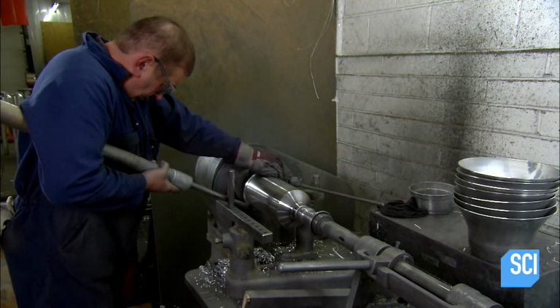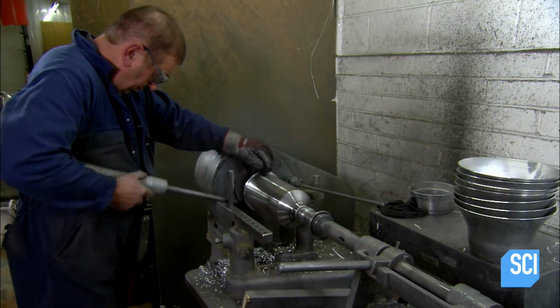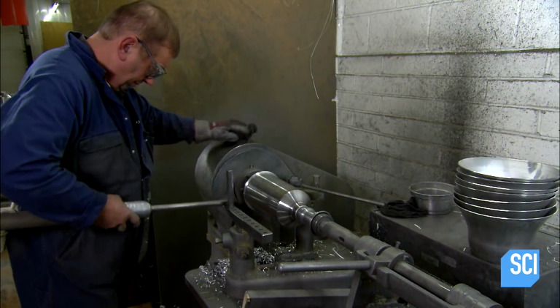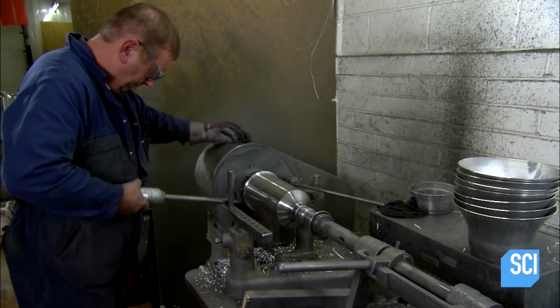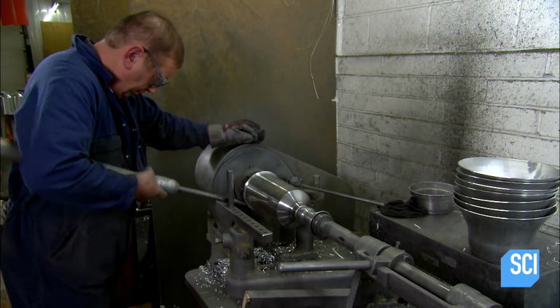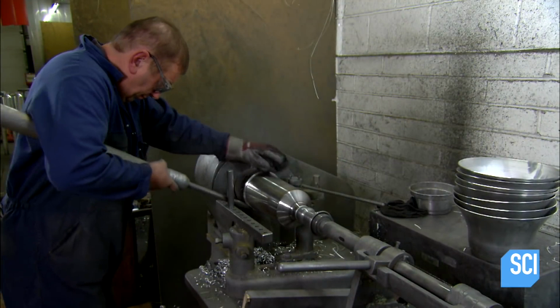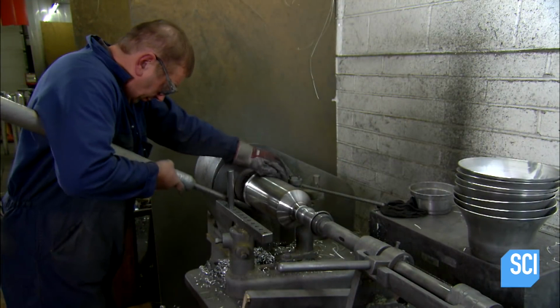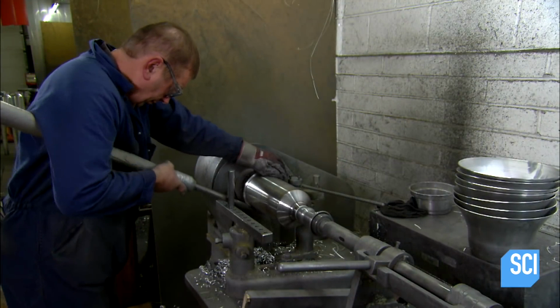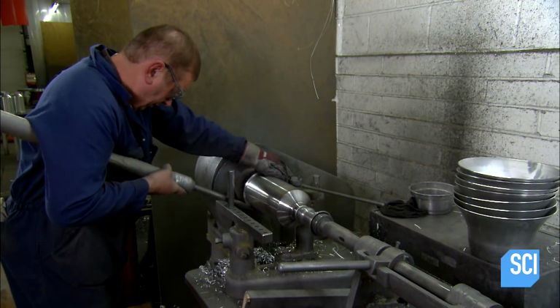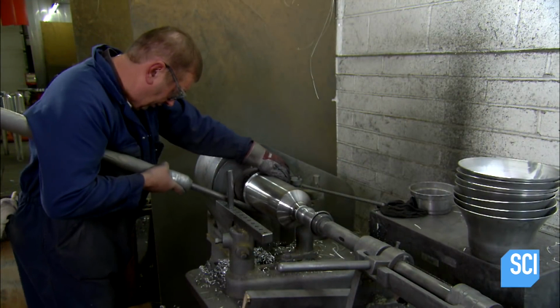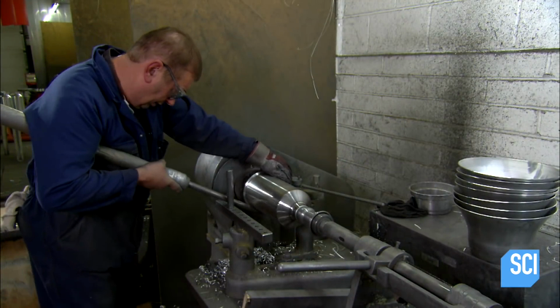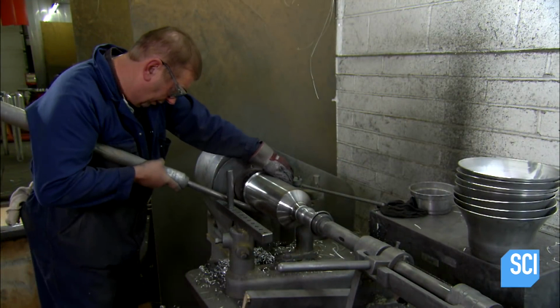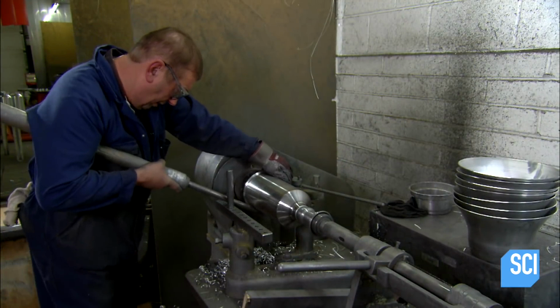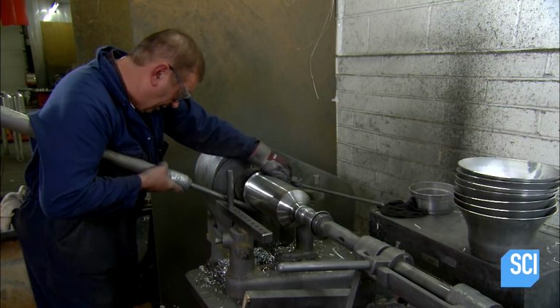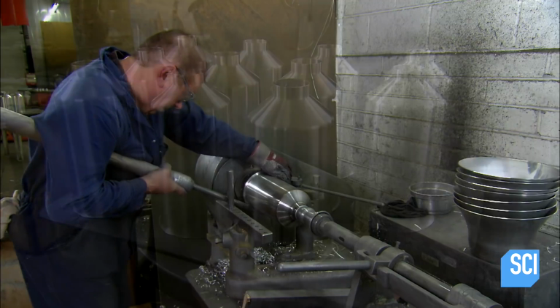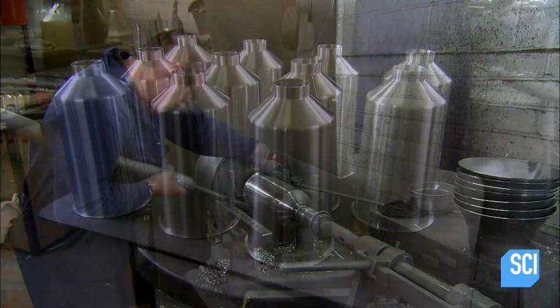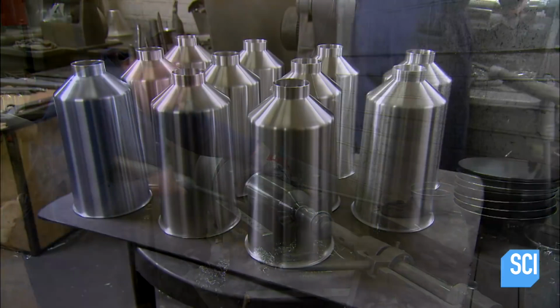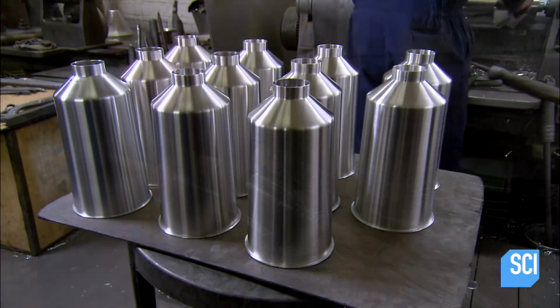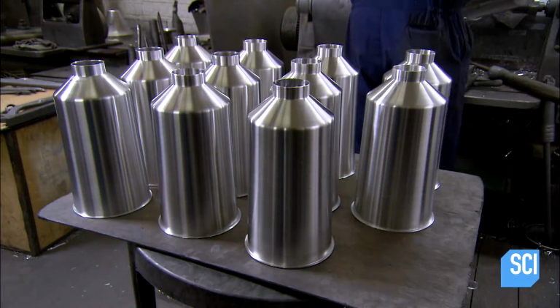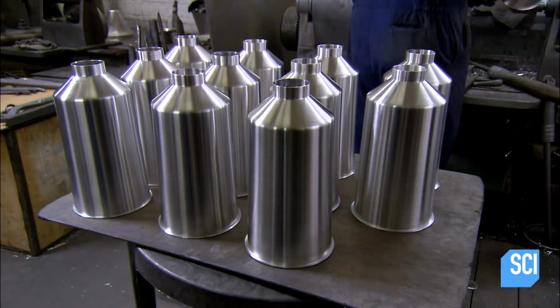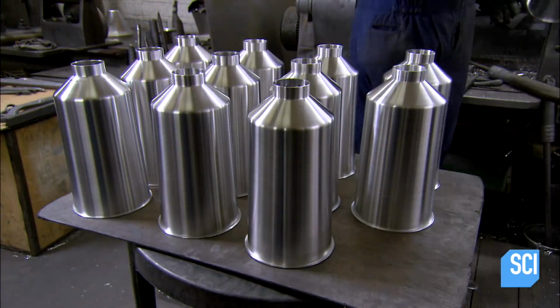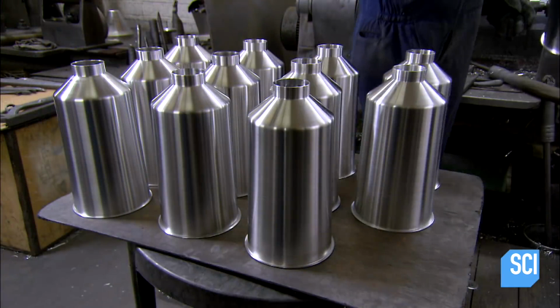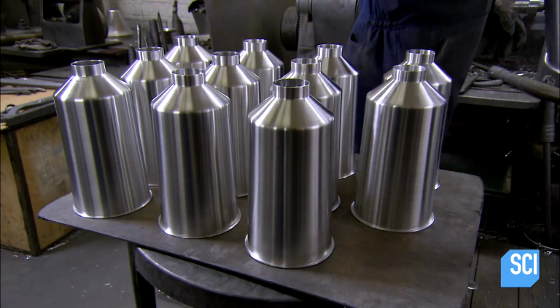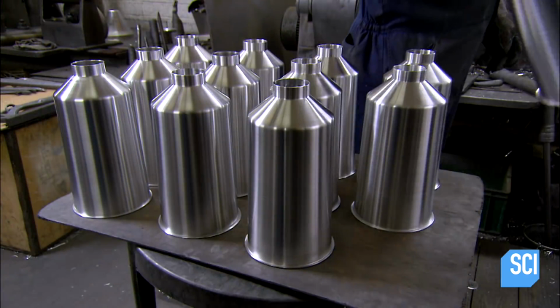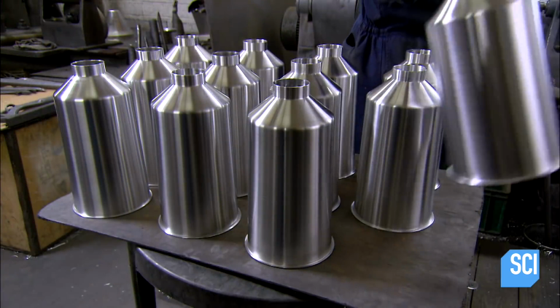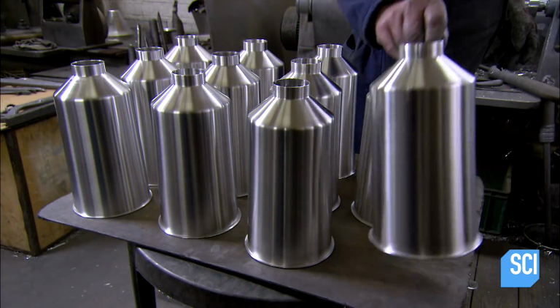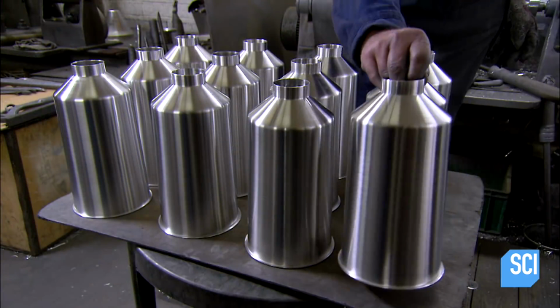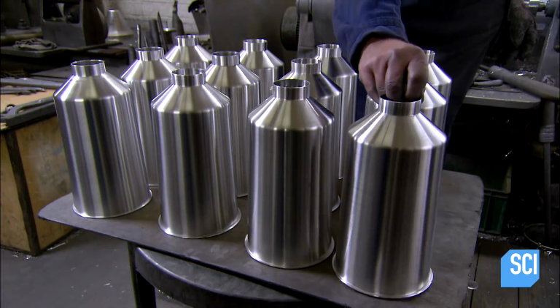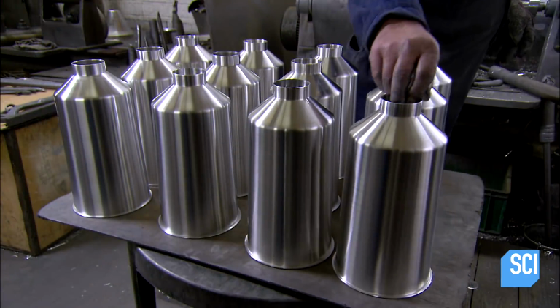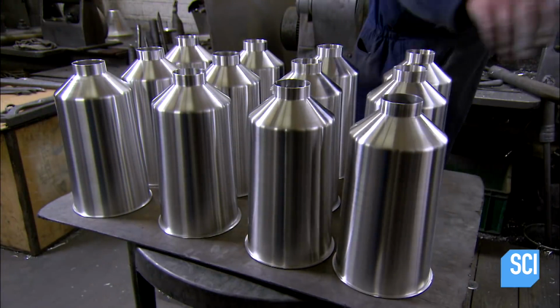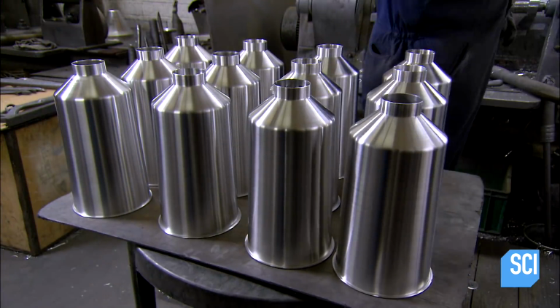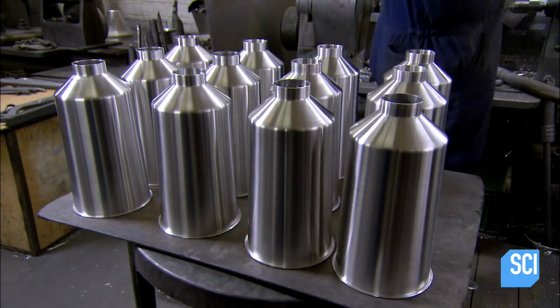Finally, they taper the cylinder at the top to form a slanted chimney and slice off the bottom.